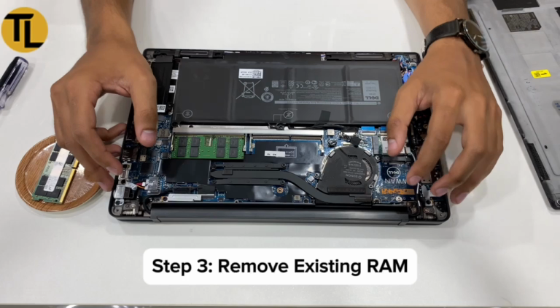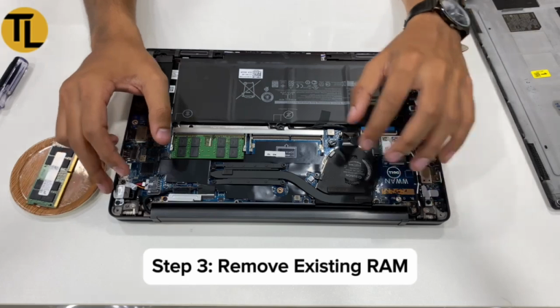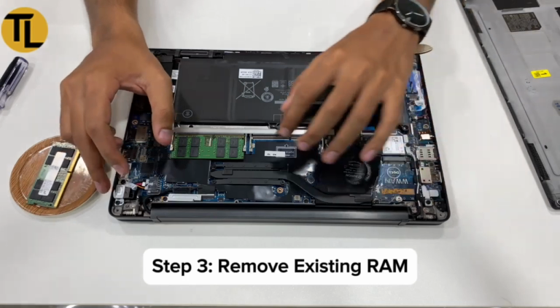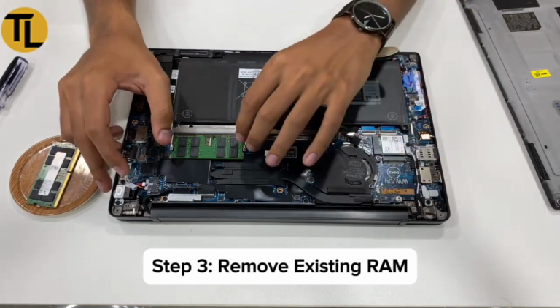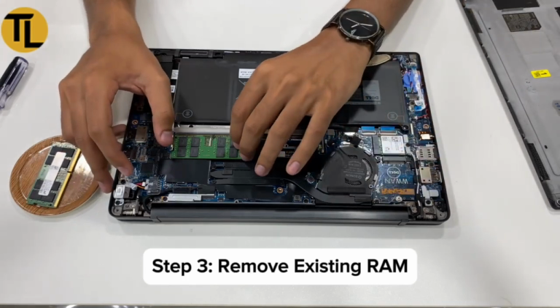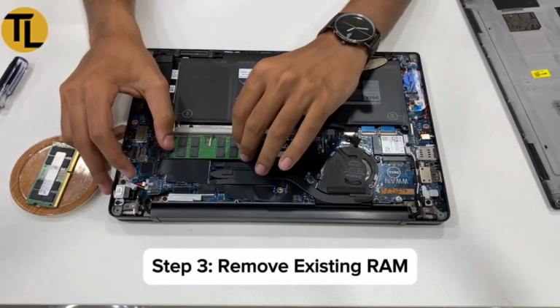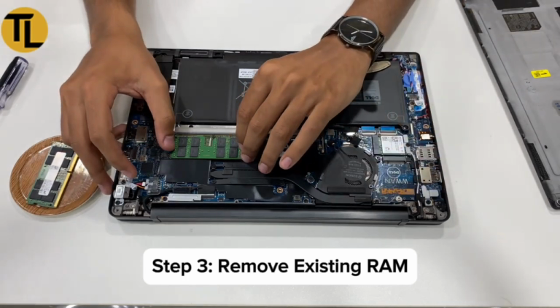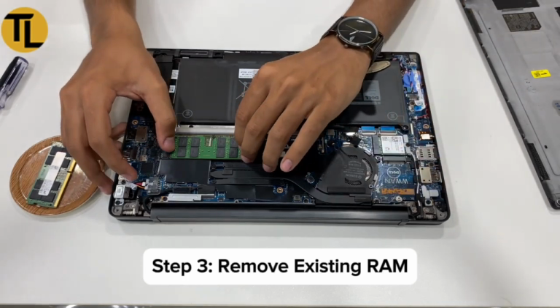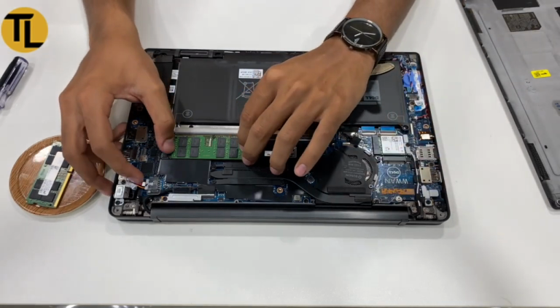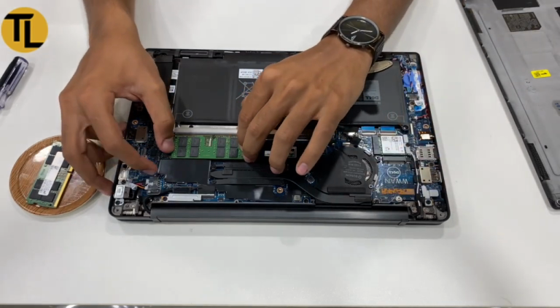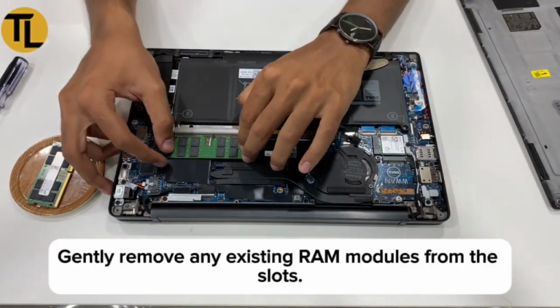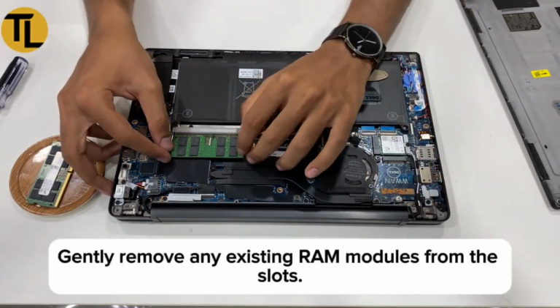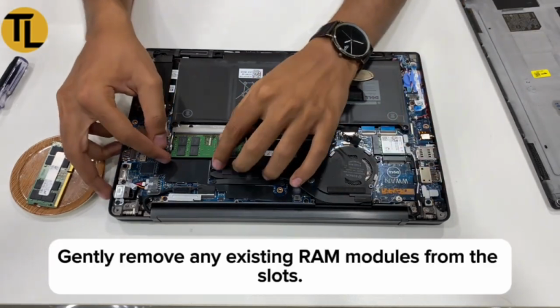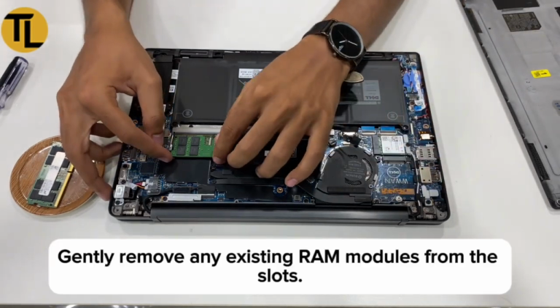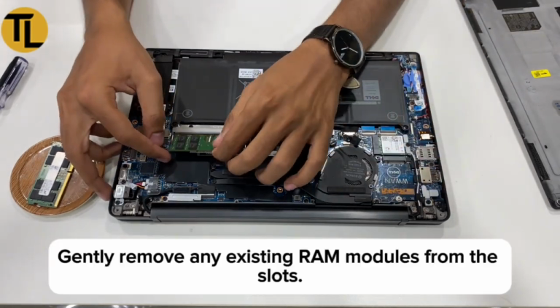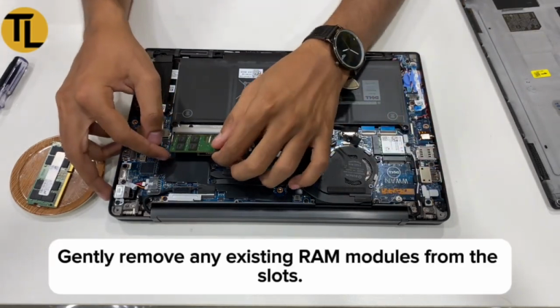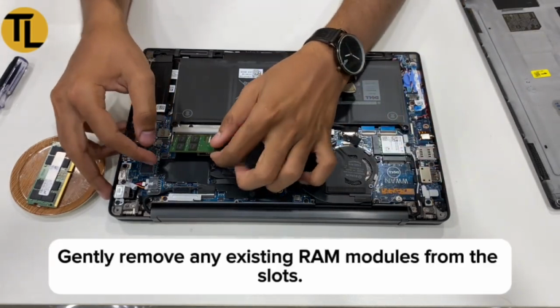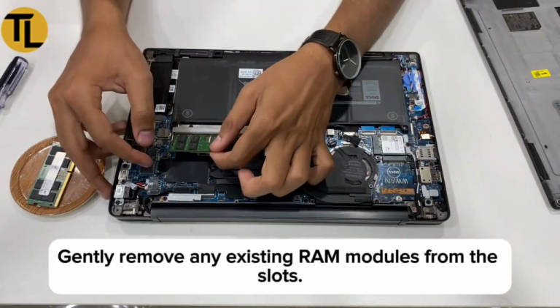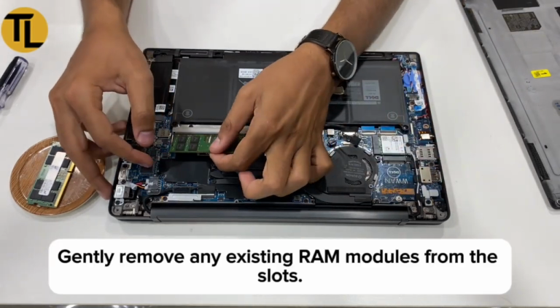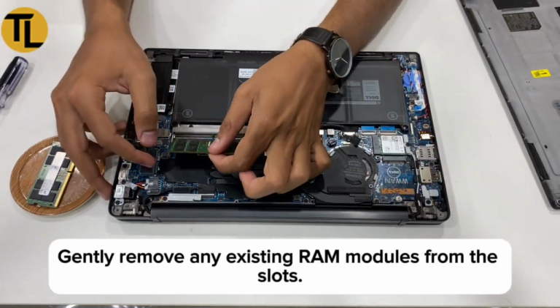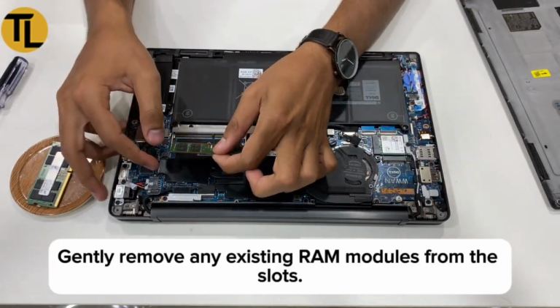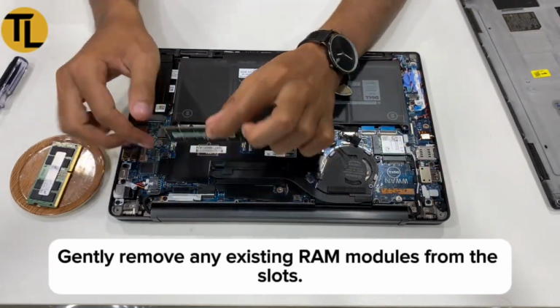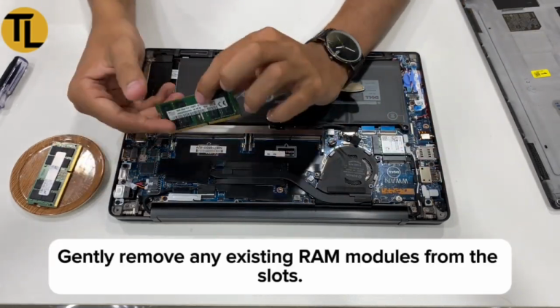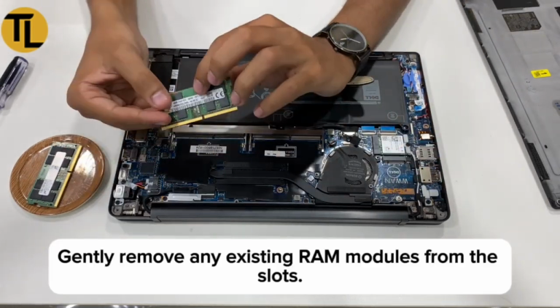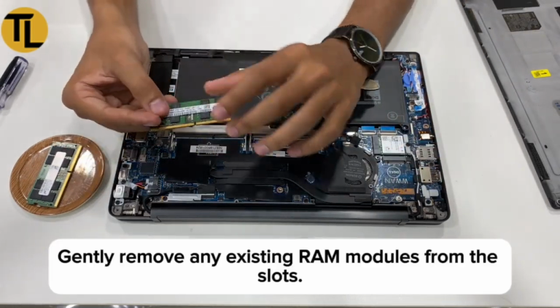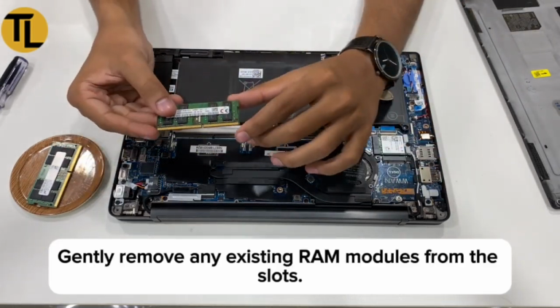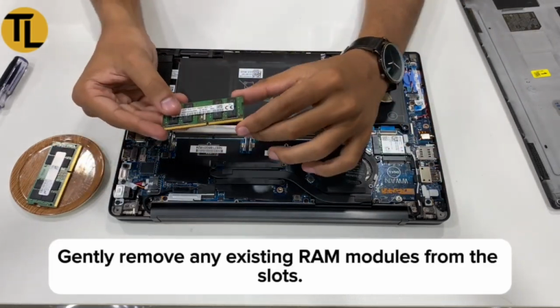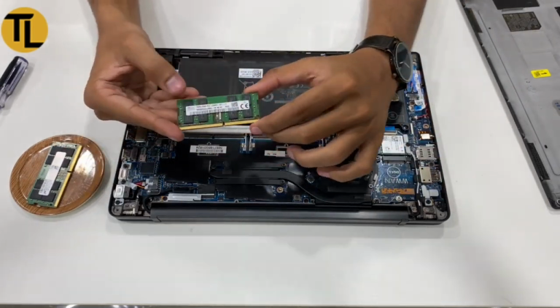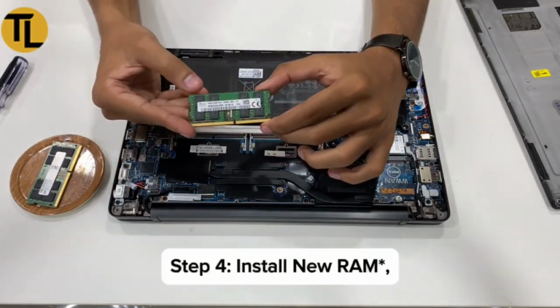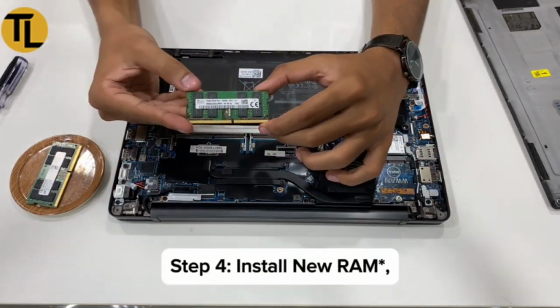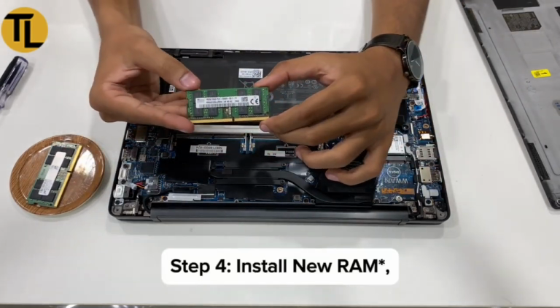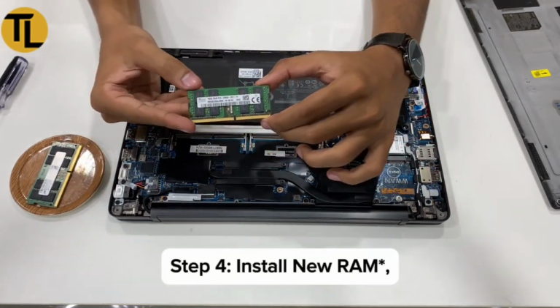Step 3: Remove existing RAM. Gently remove any existing RAM modules from the slots.